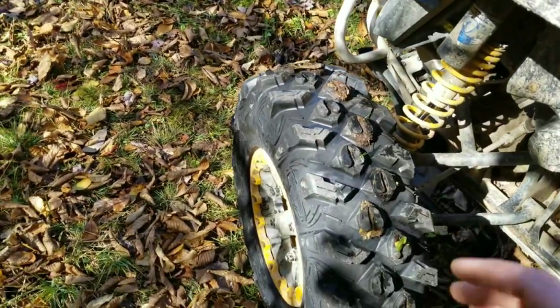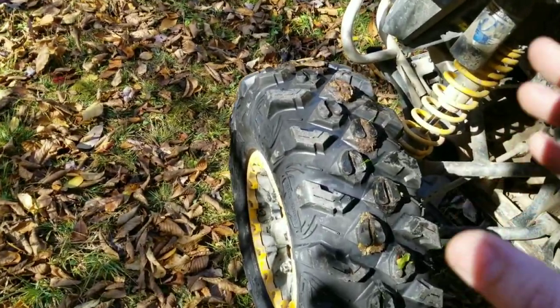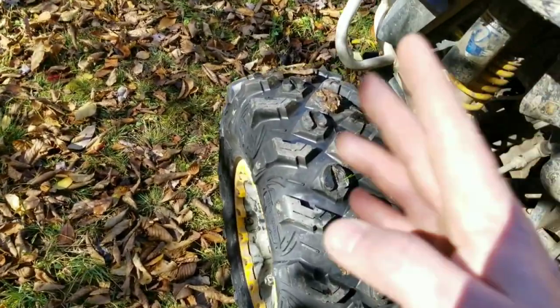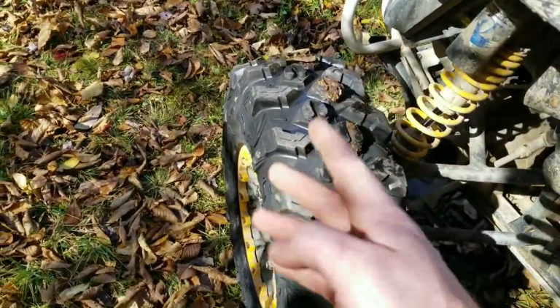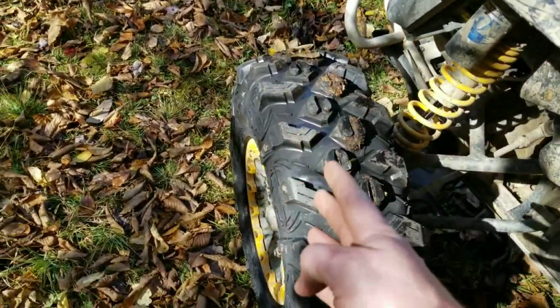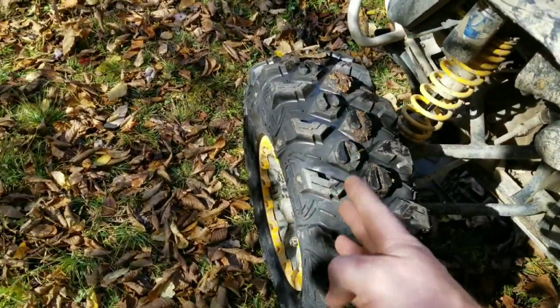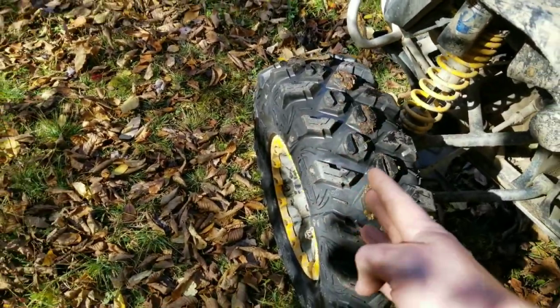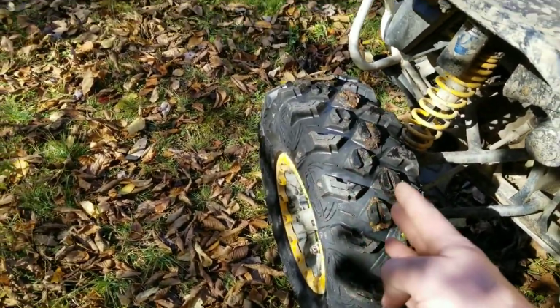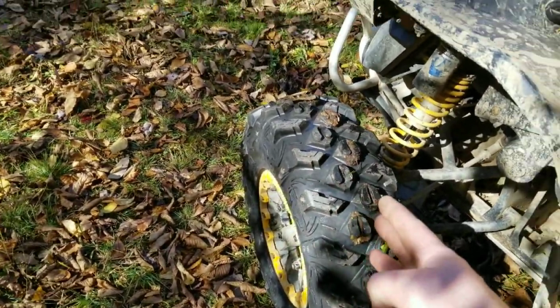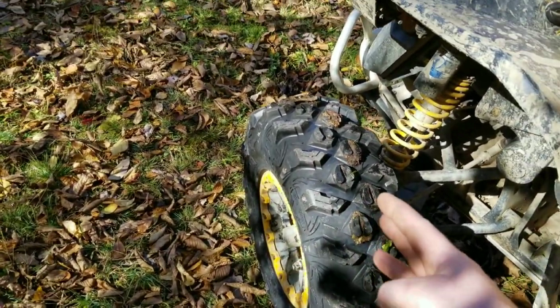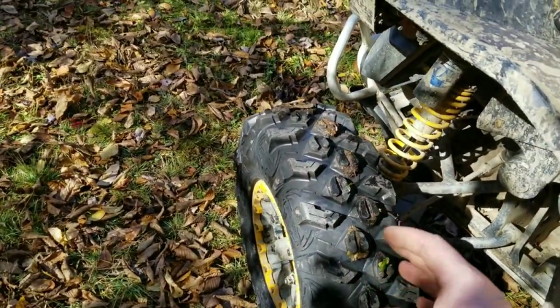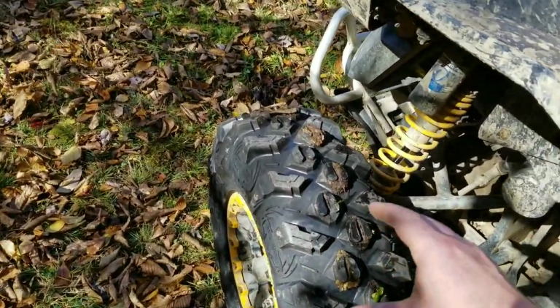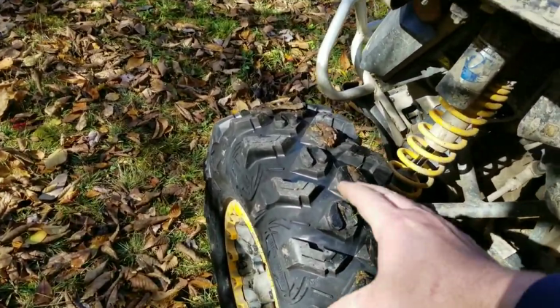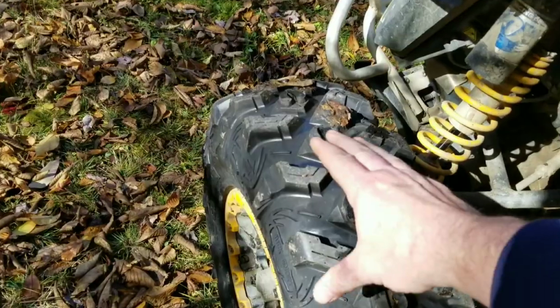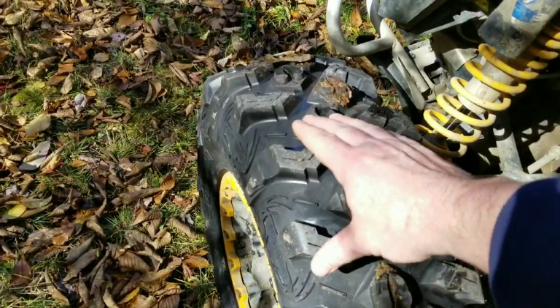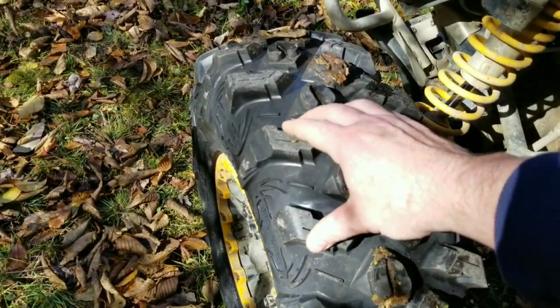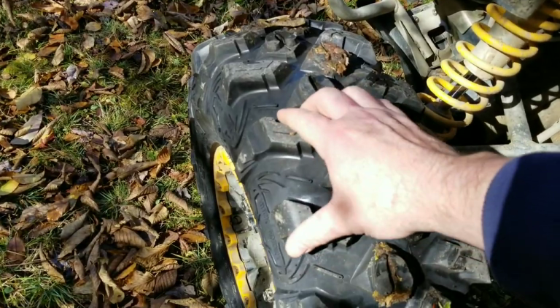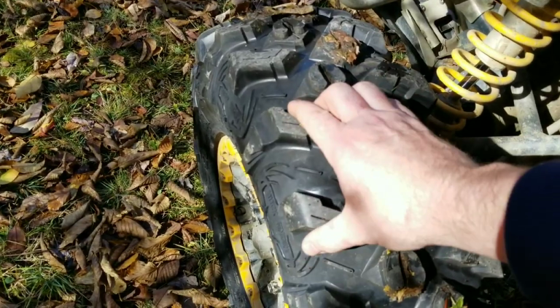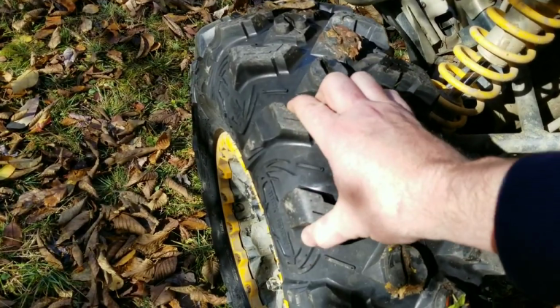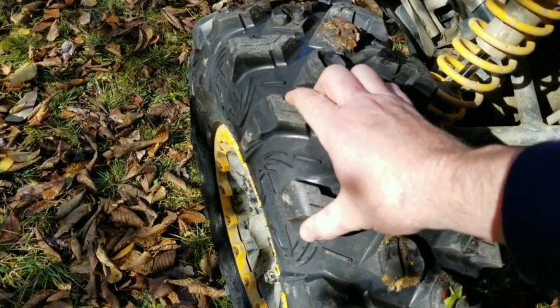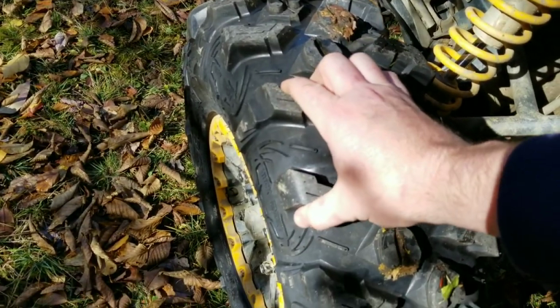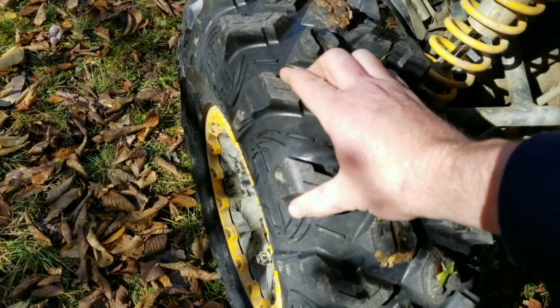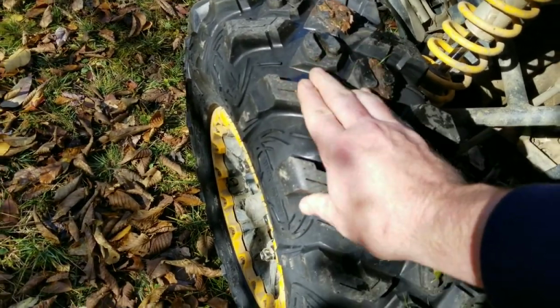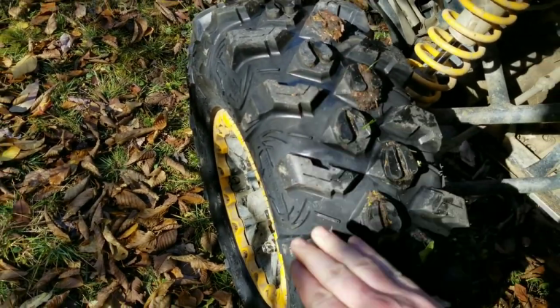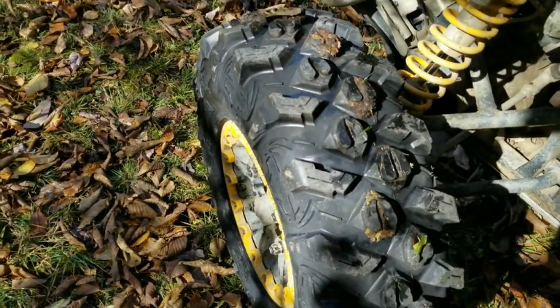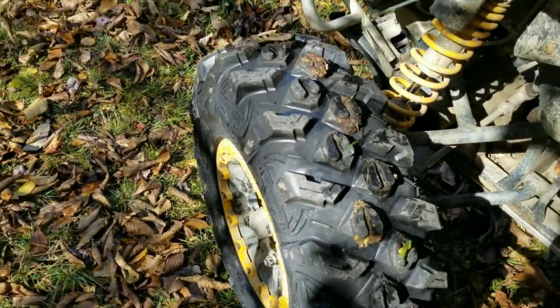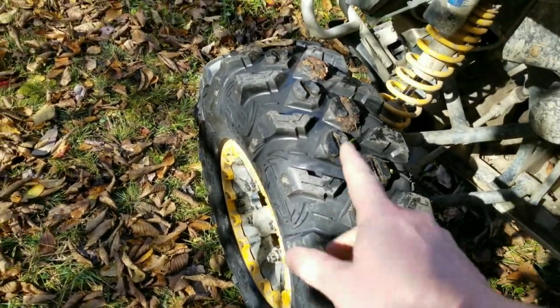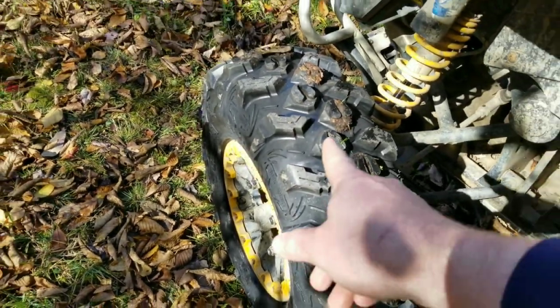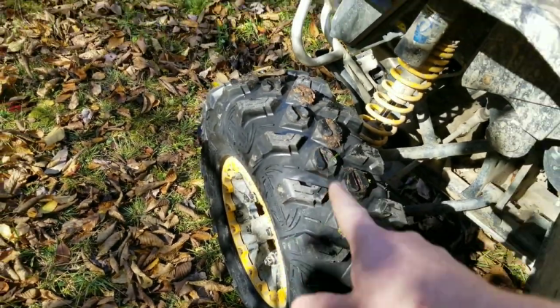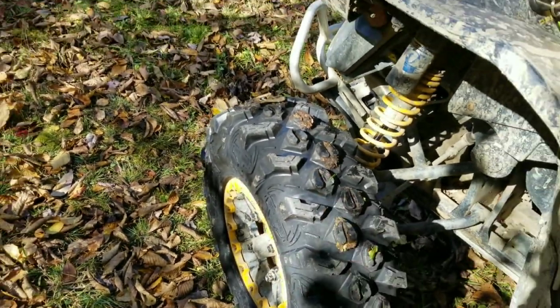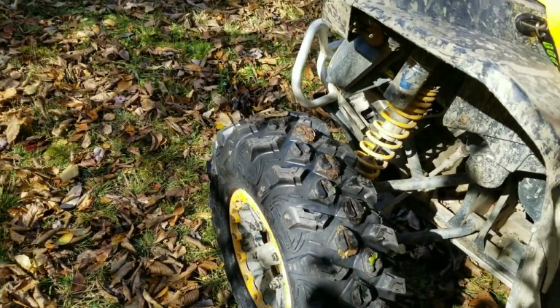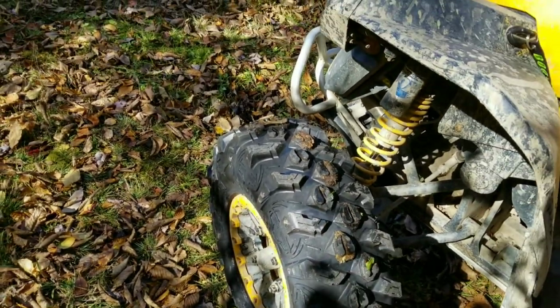They're a Chinesium tire — let's just get that out of the way. Let's let some air out here.